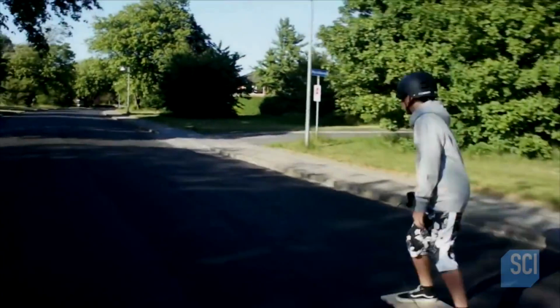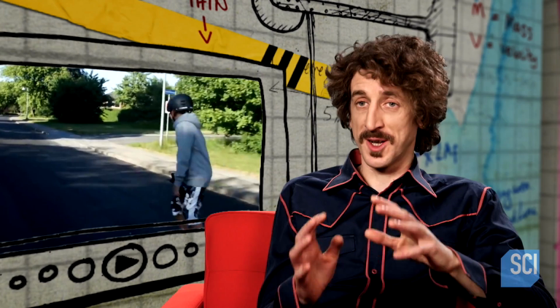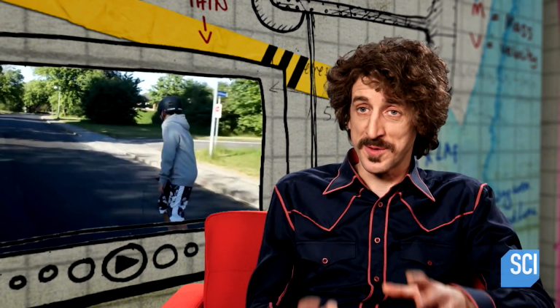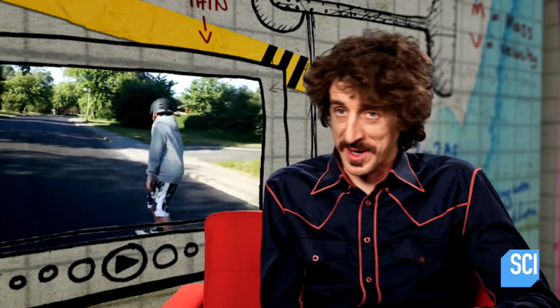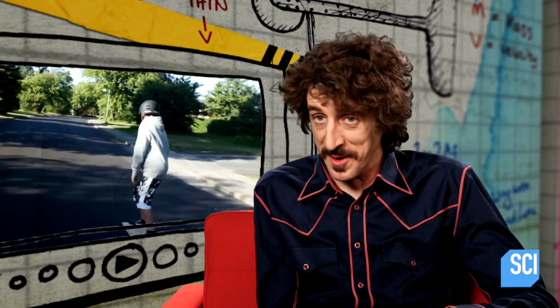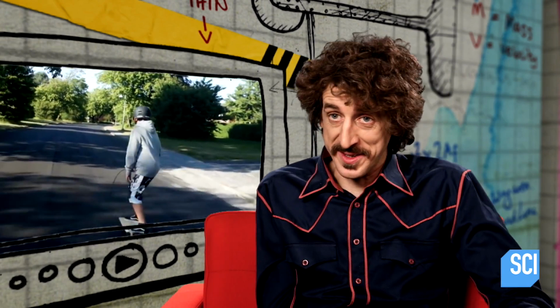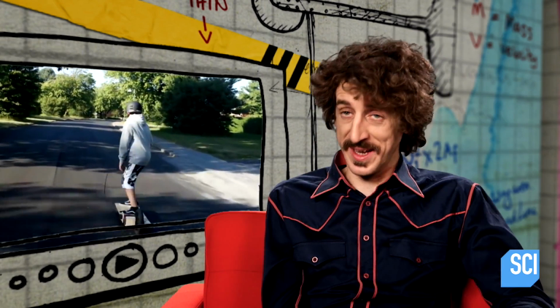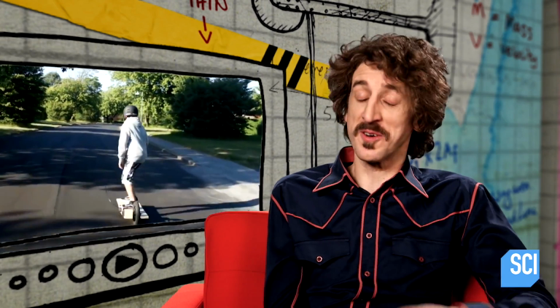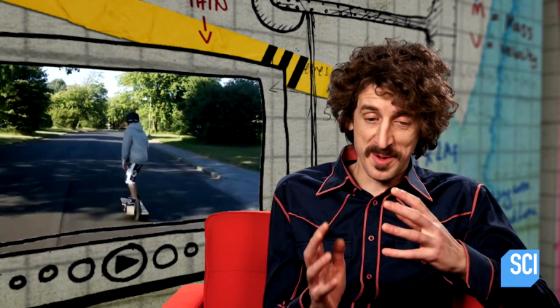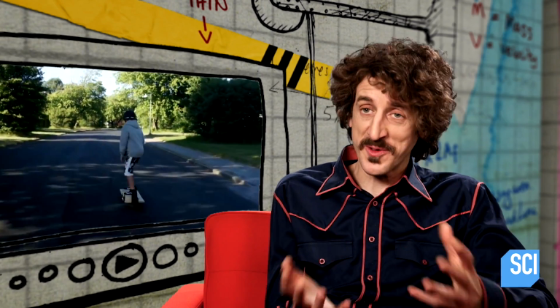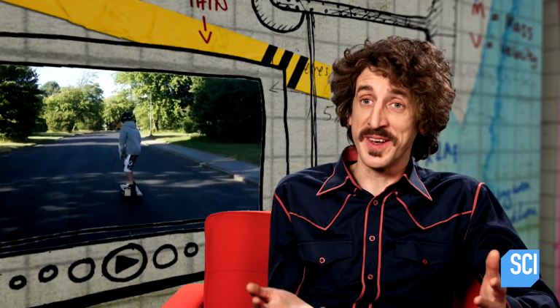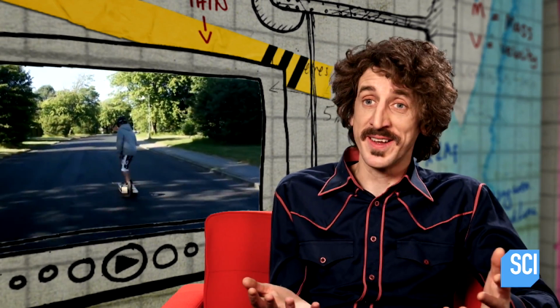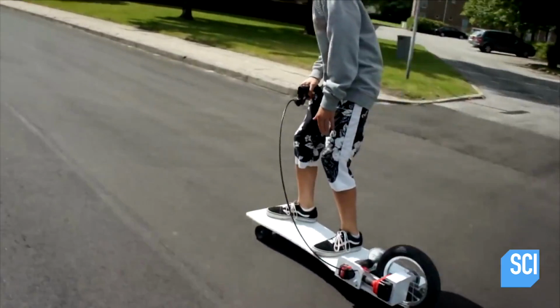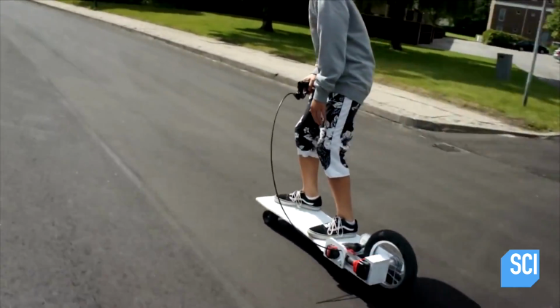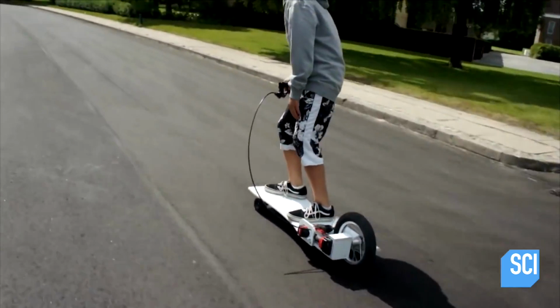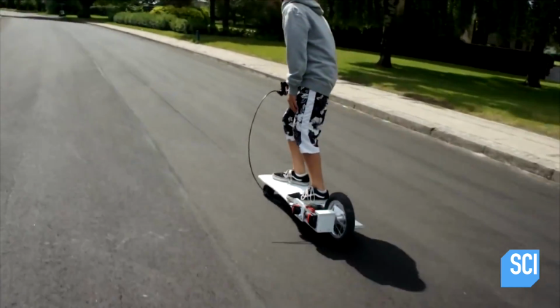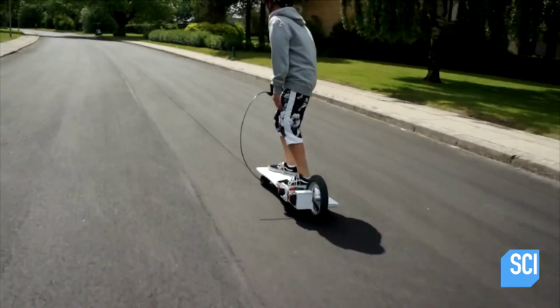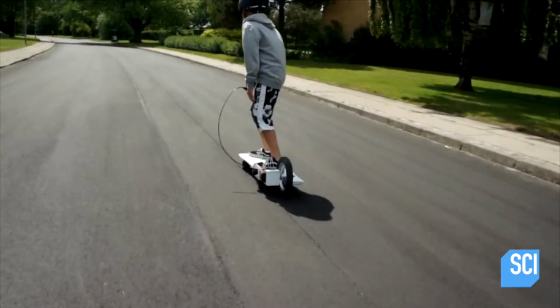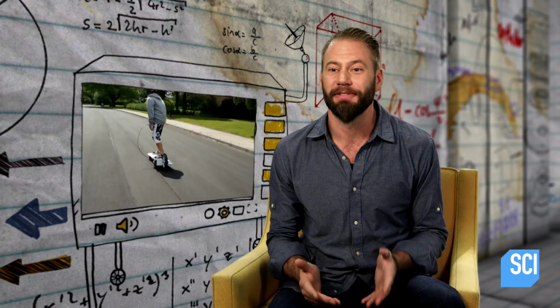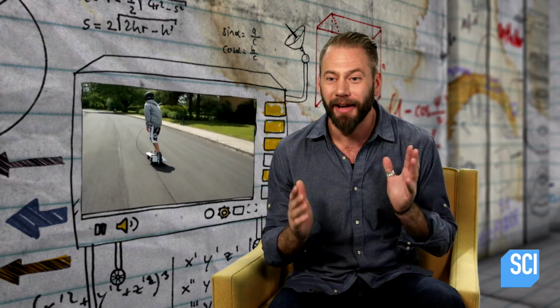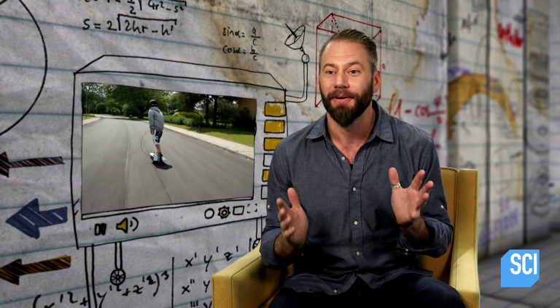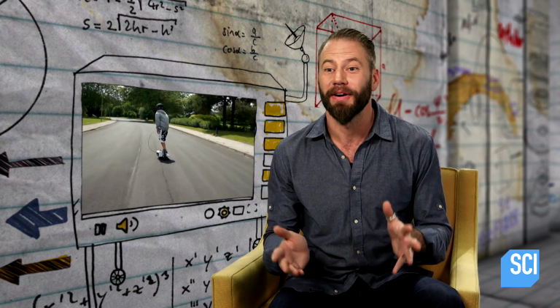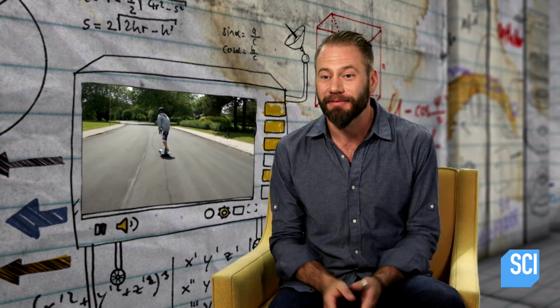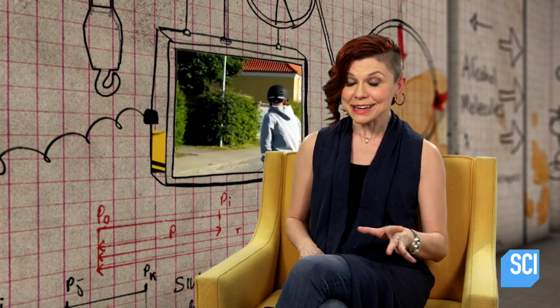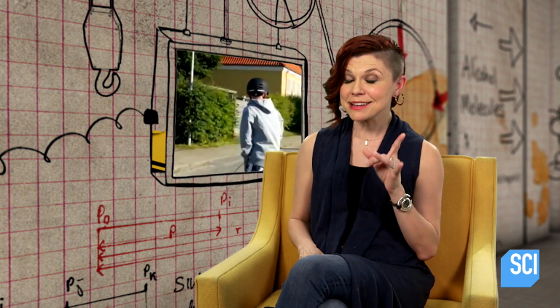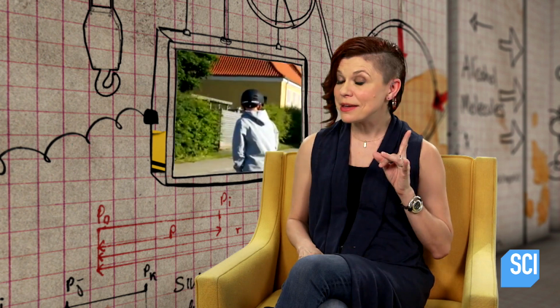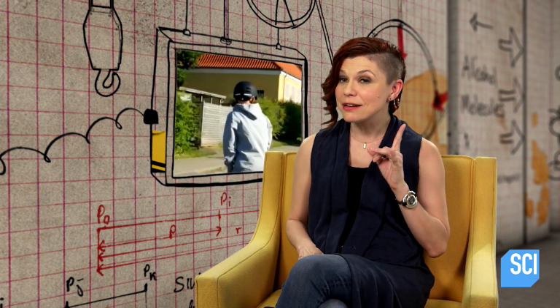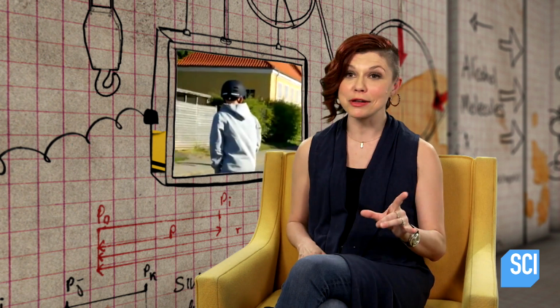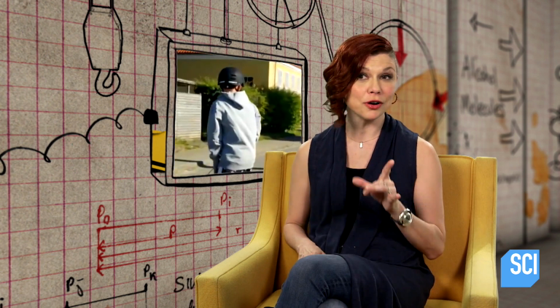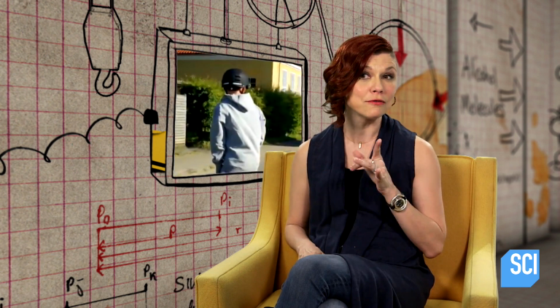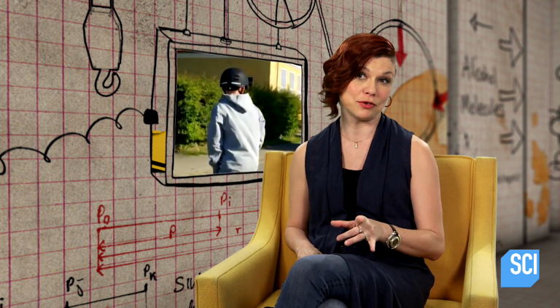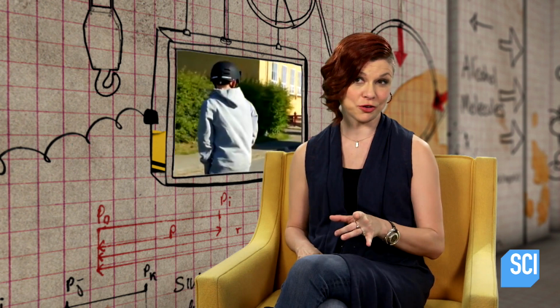I'd love to have a go on this. It looks so much fun. This kid is my new hero. He's going to be an inventor of the future.